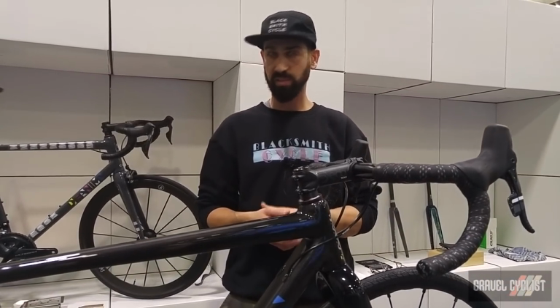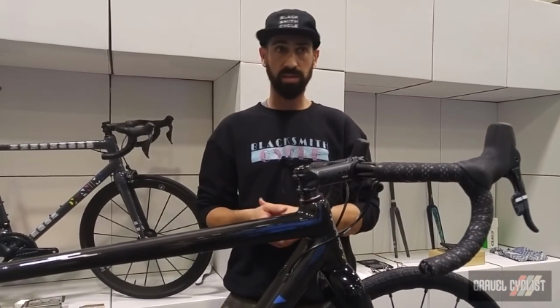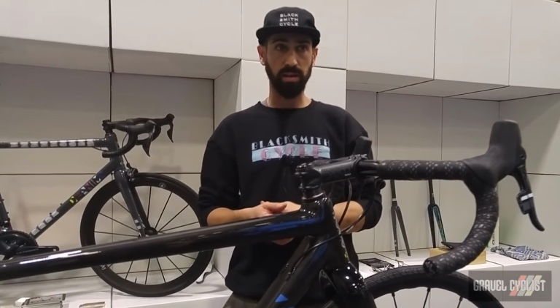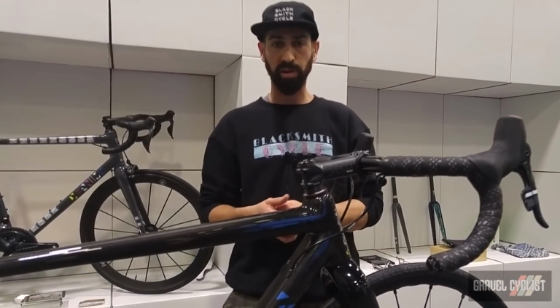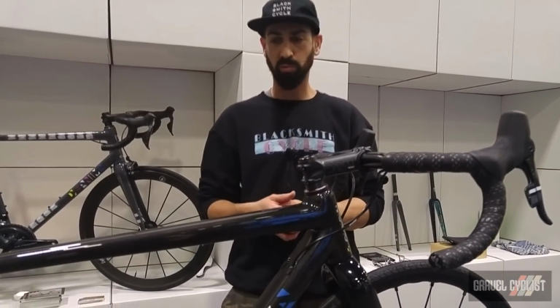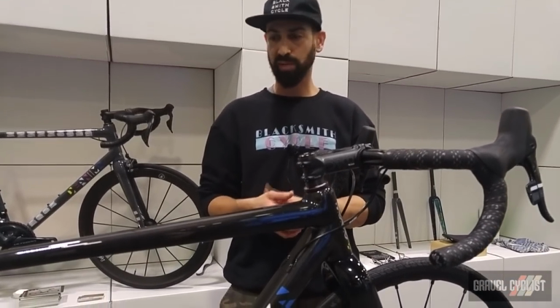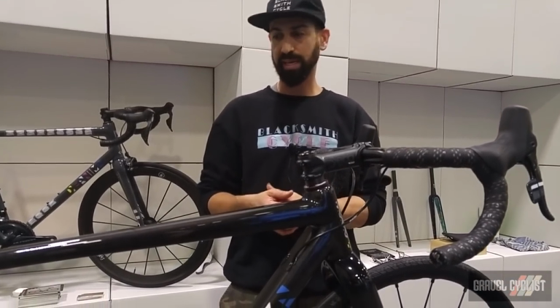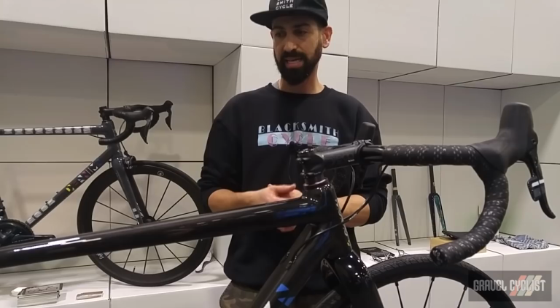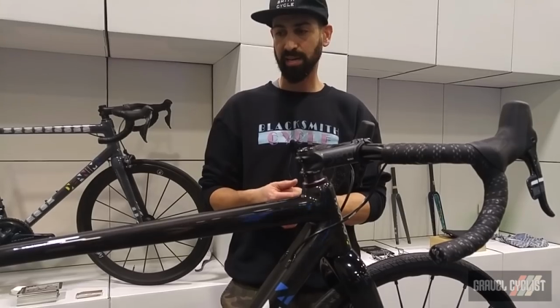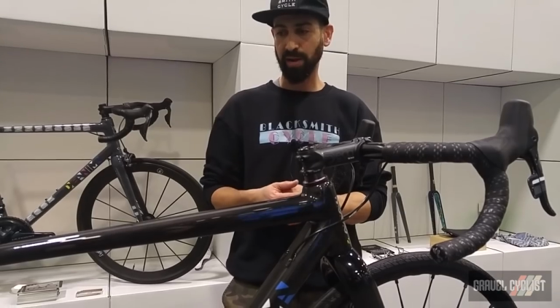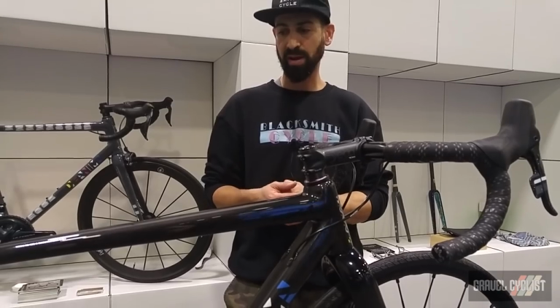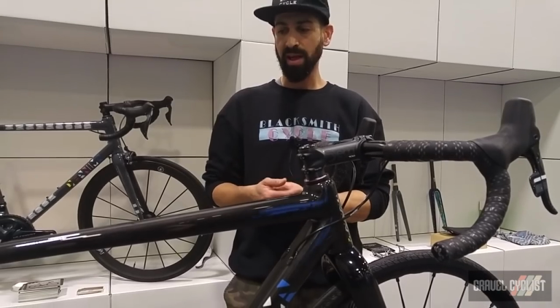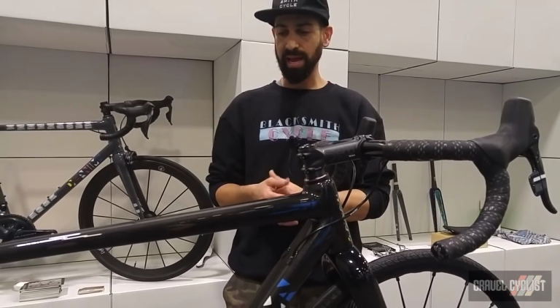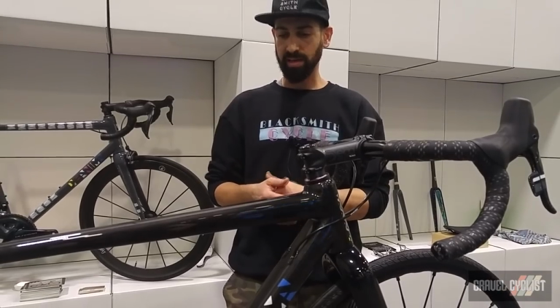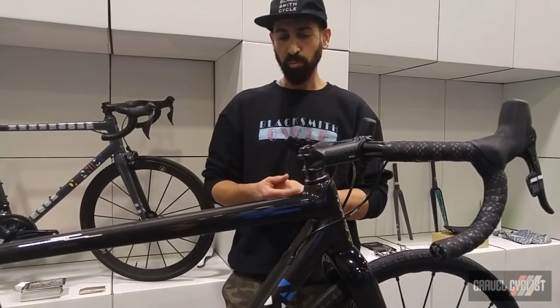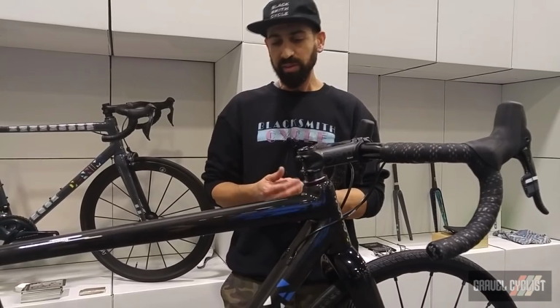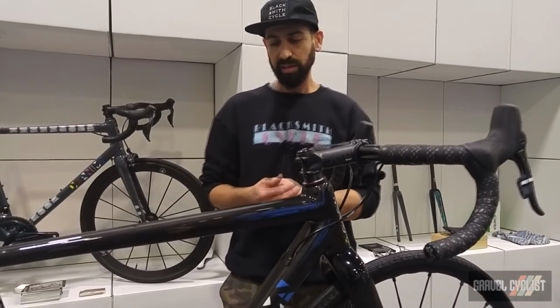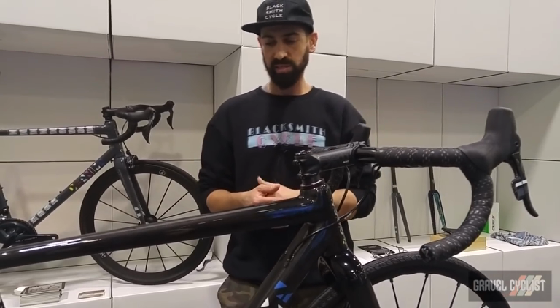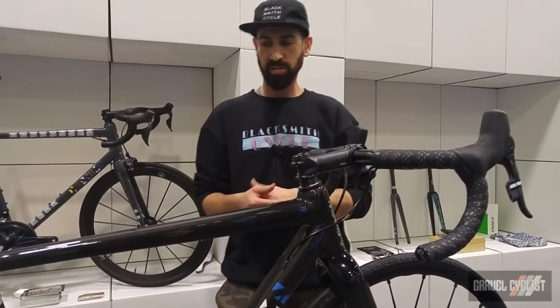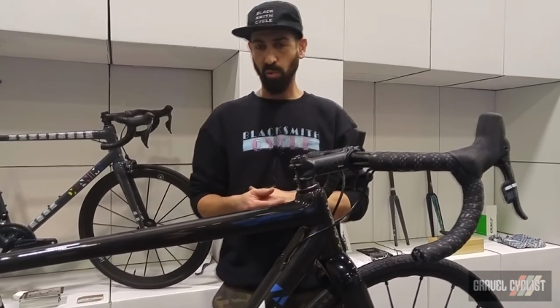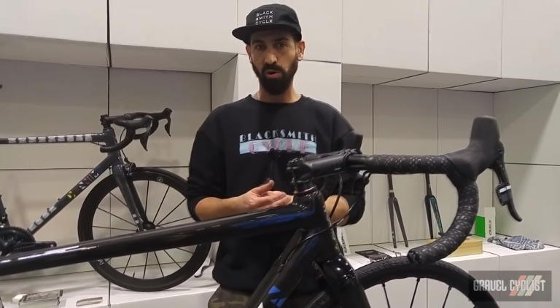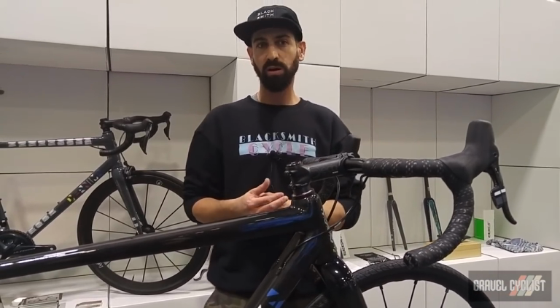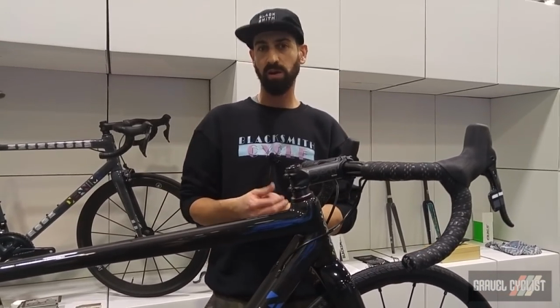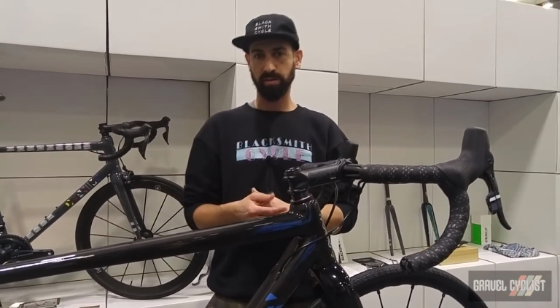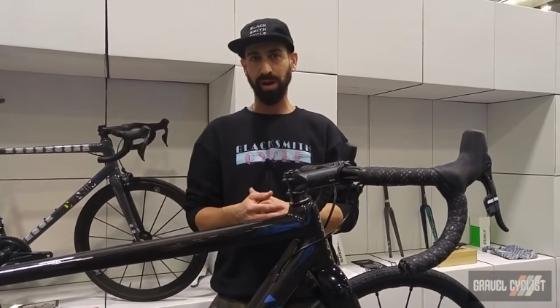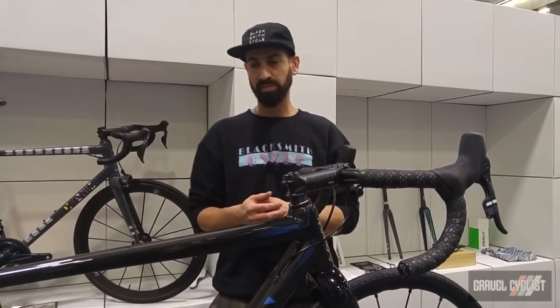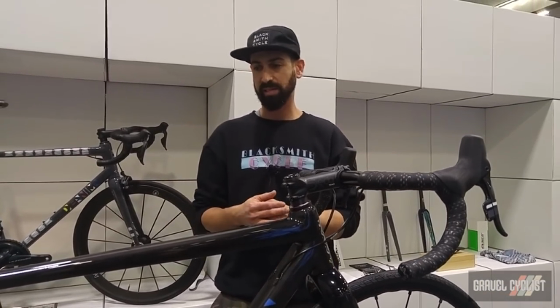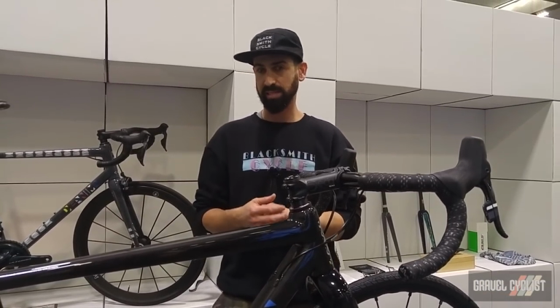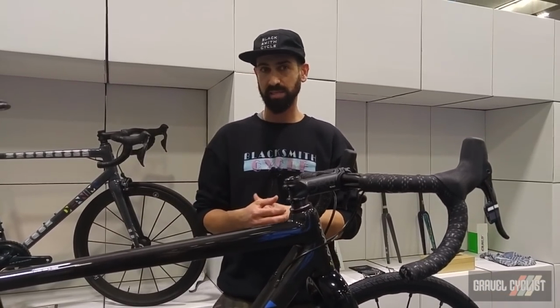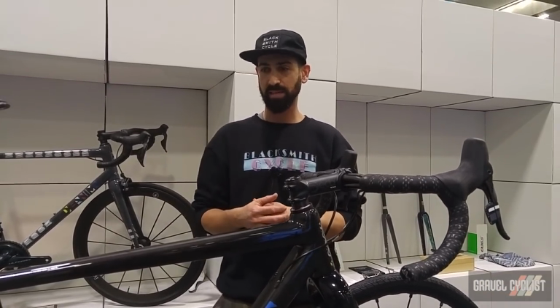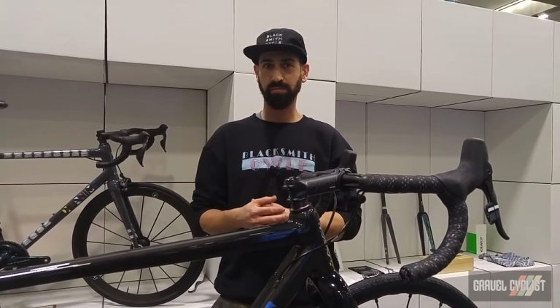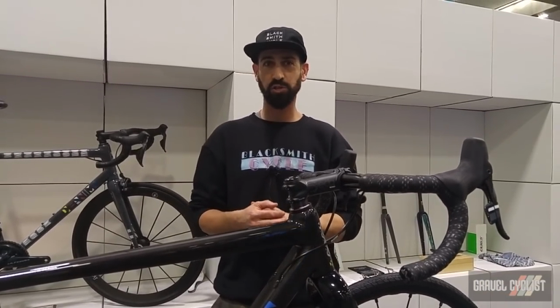It's a brand we're really excited about and hopefully you'll see more on Gravel Cyclist in the future.